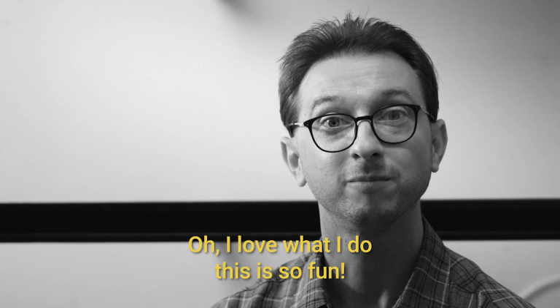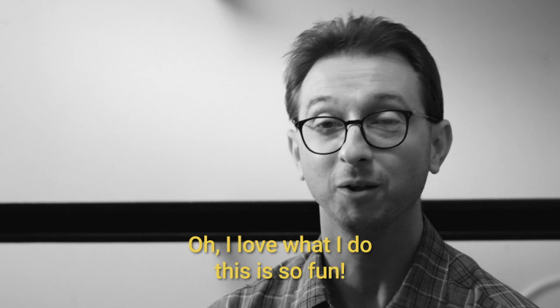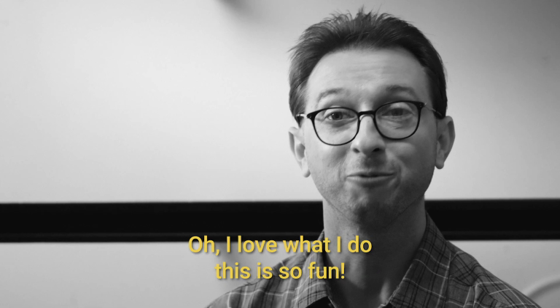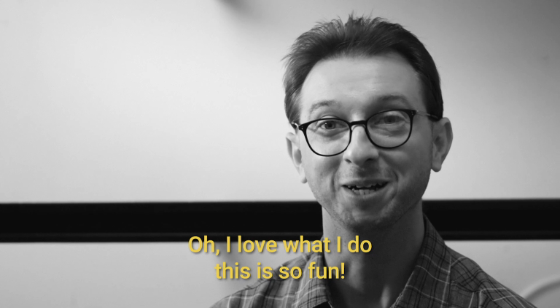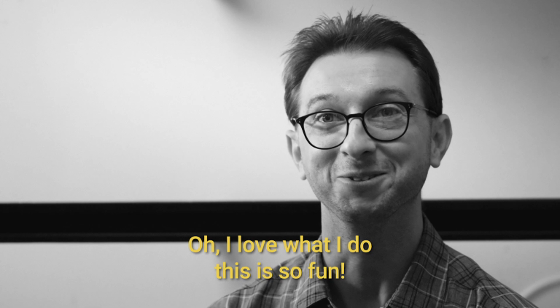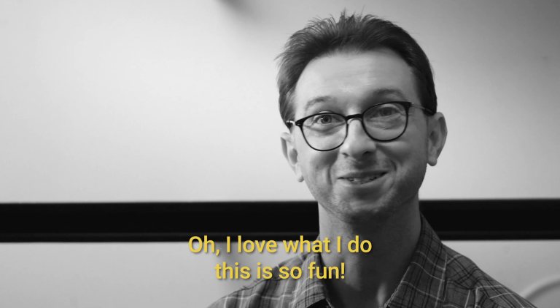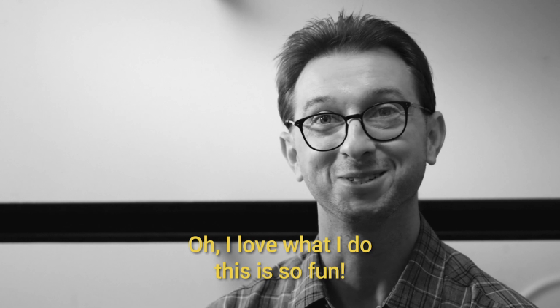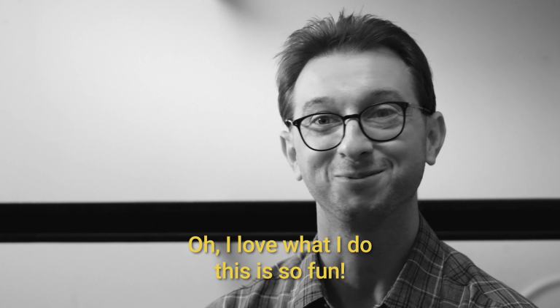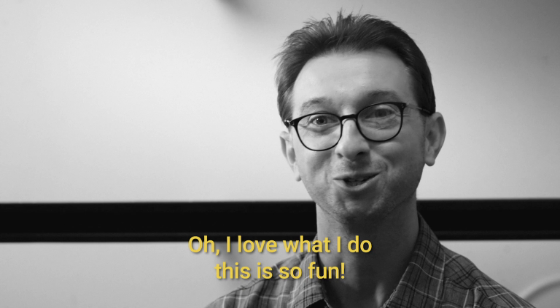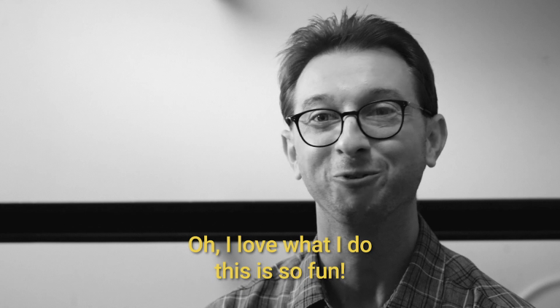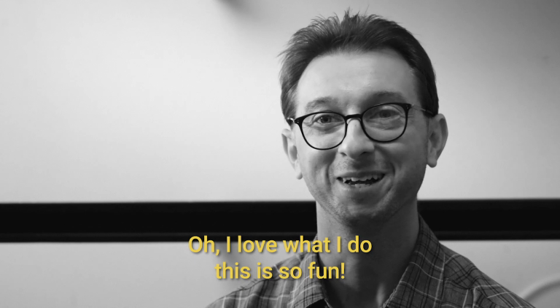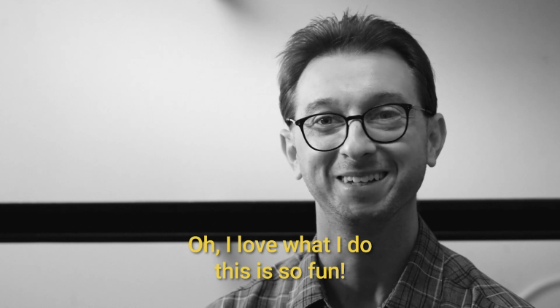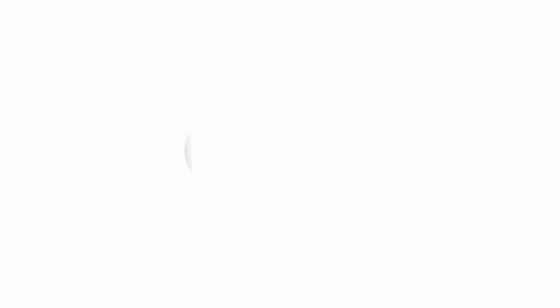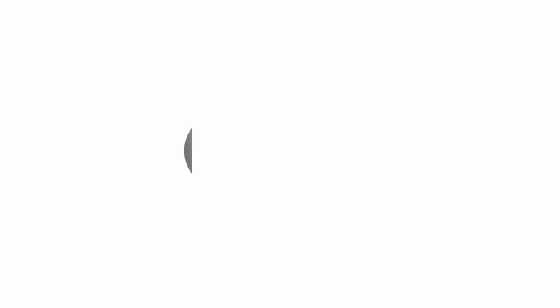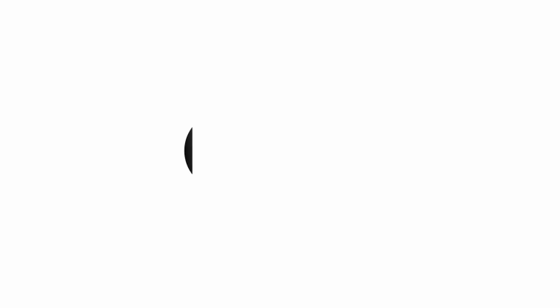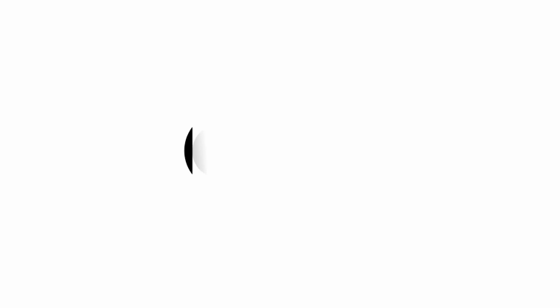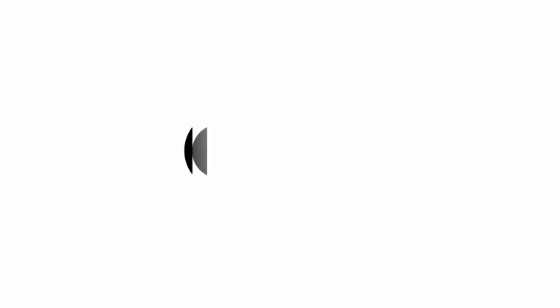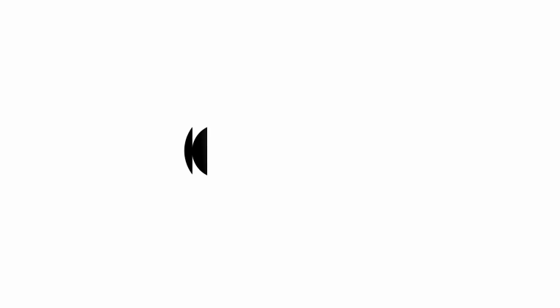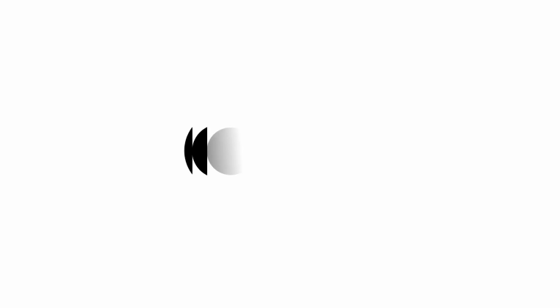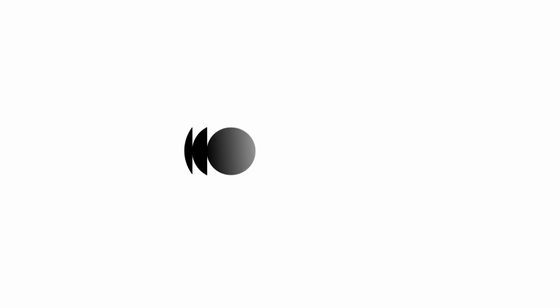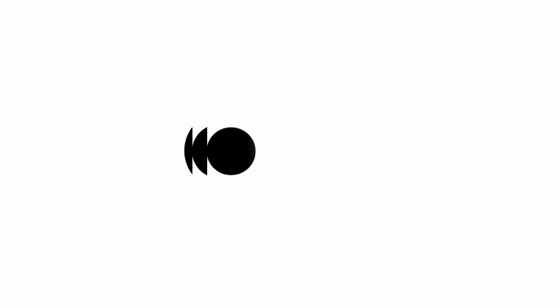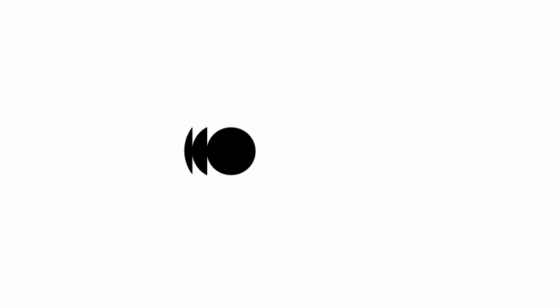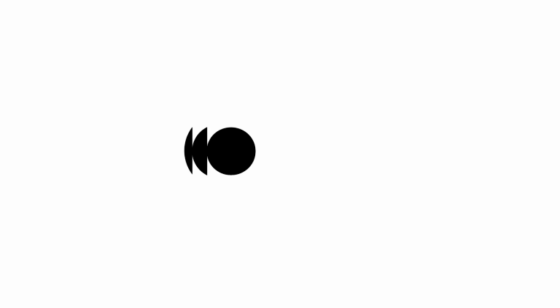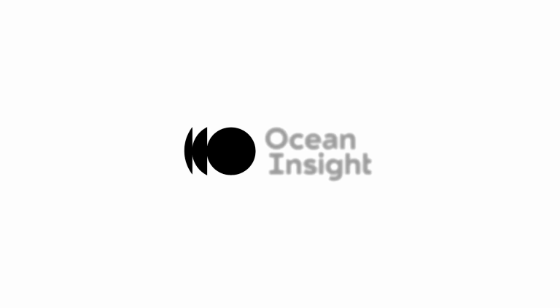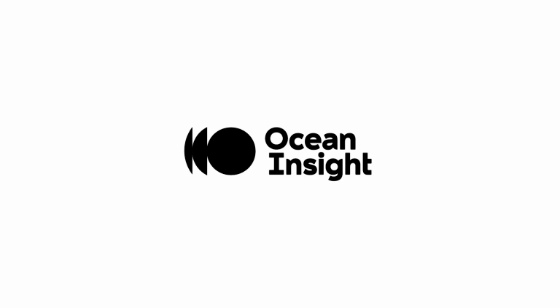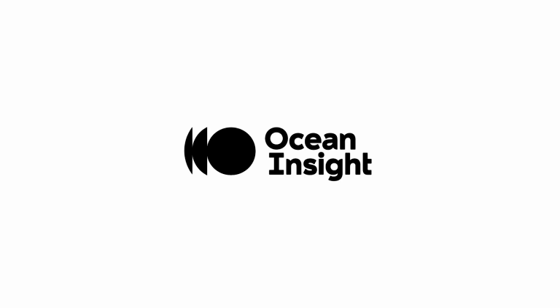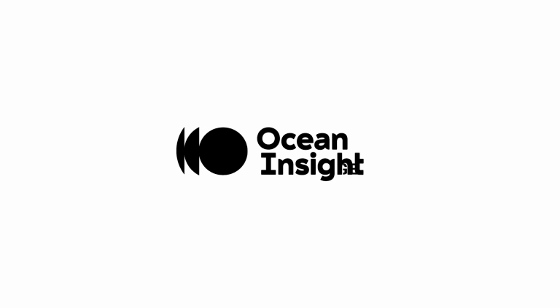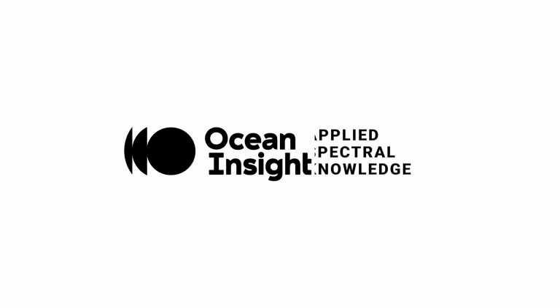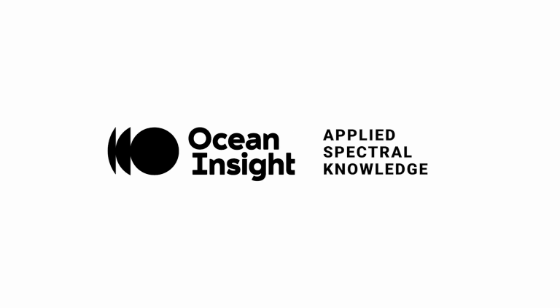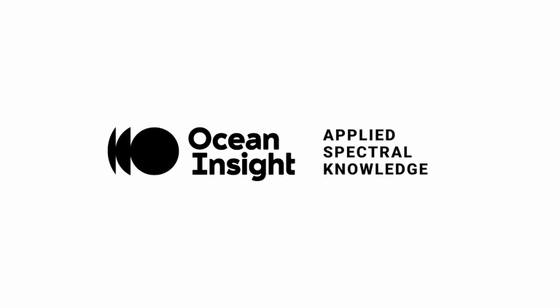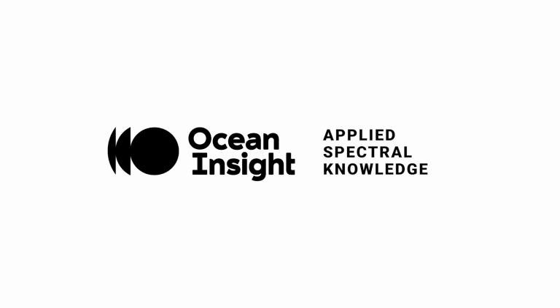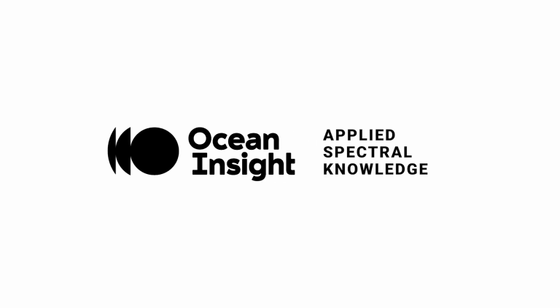I love what I do. This is so fun. Hopefully they can stand to be around me for another few years at least.